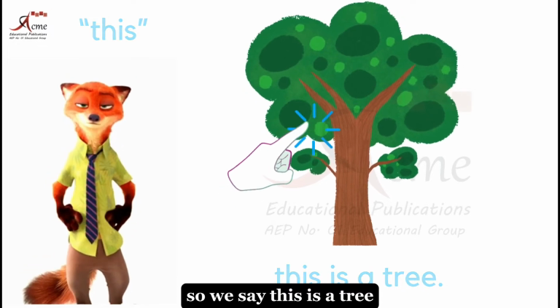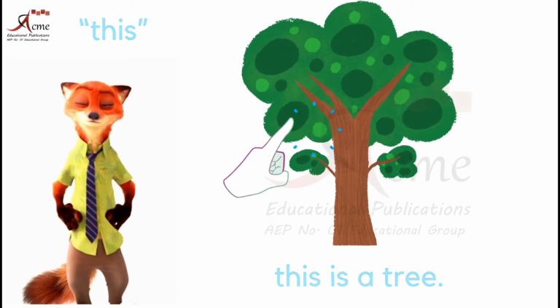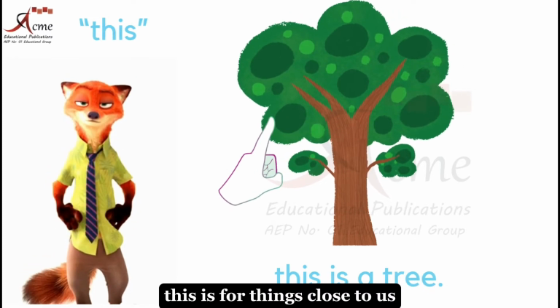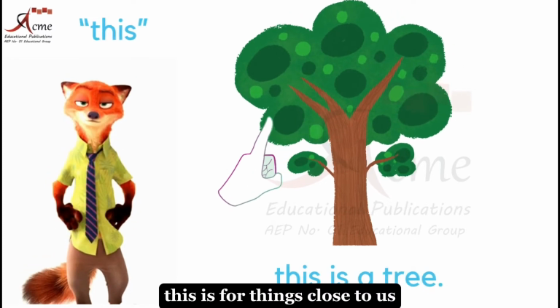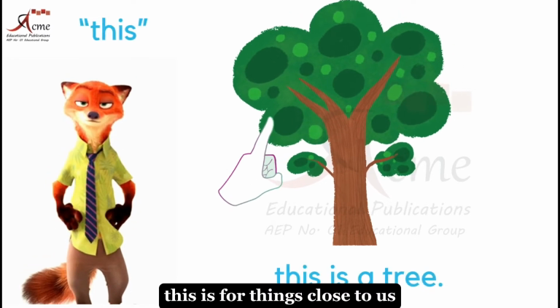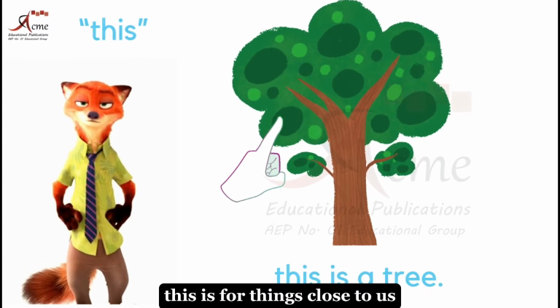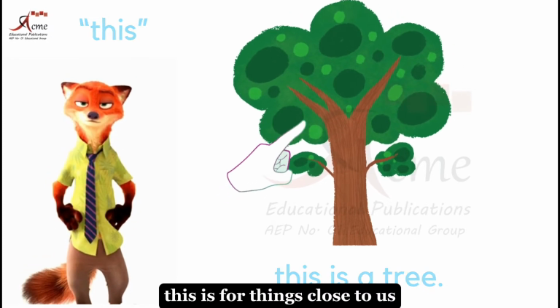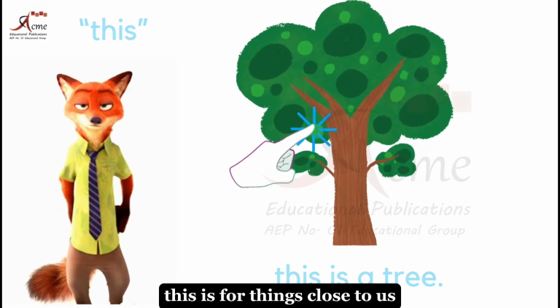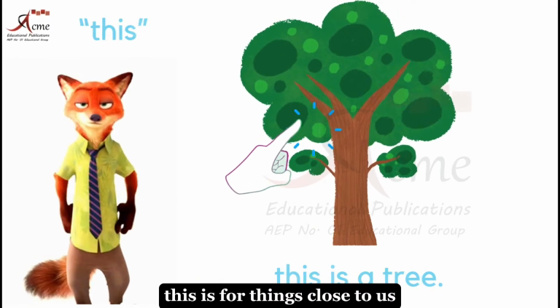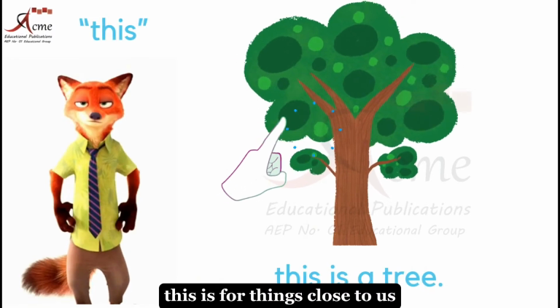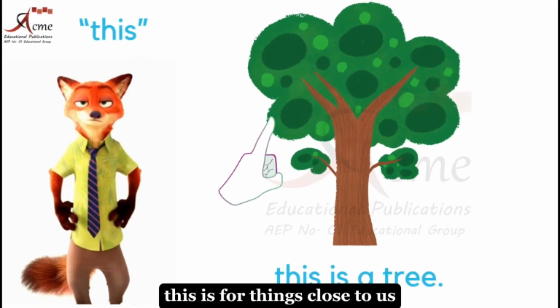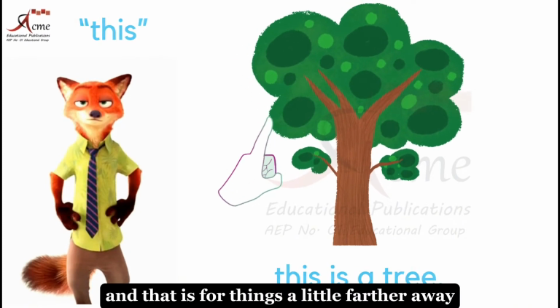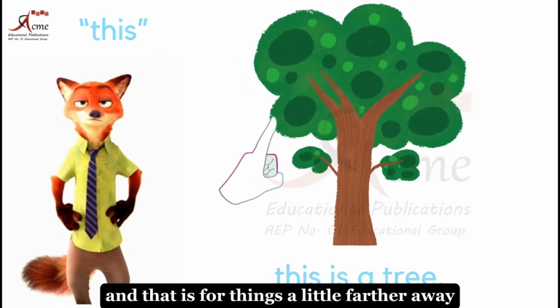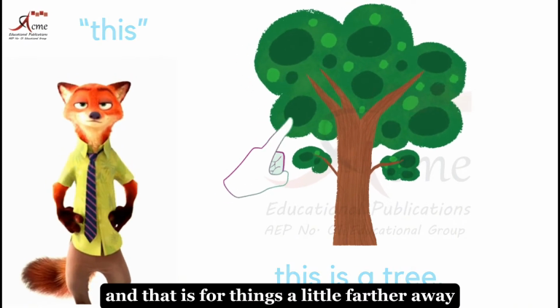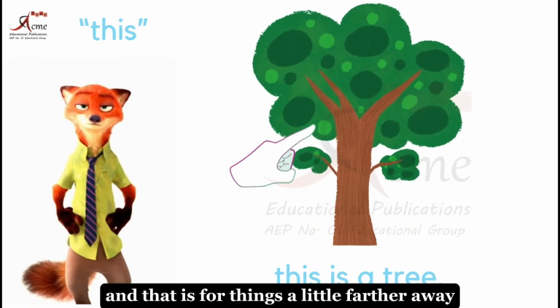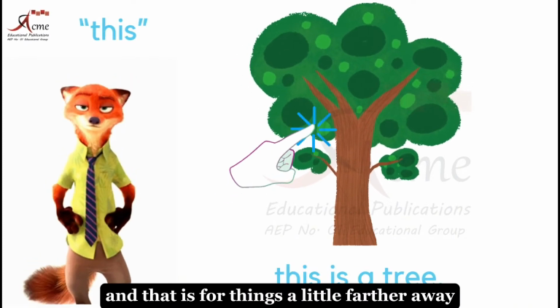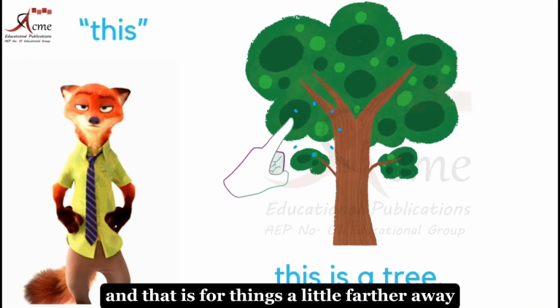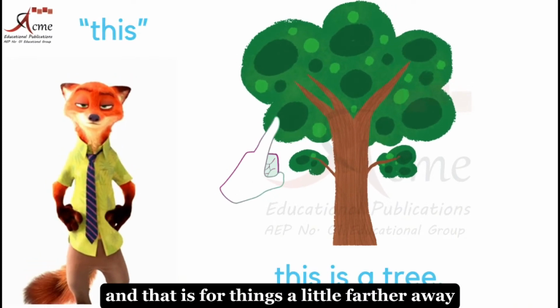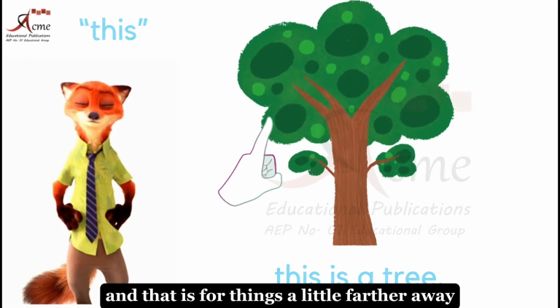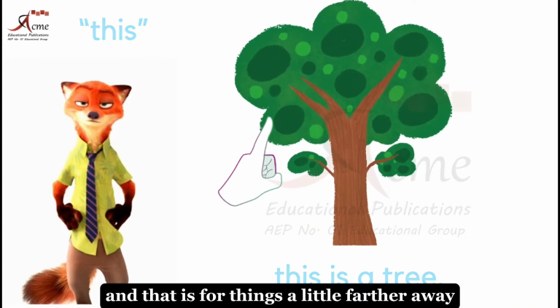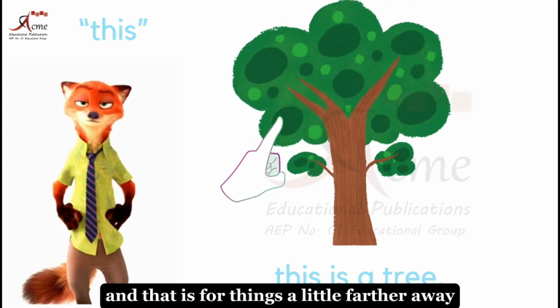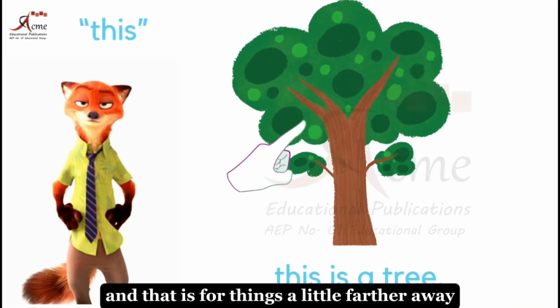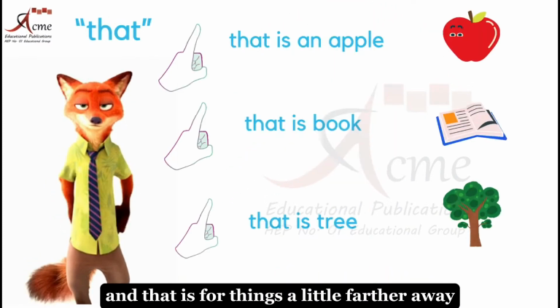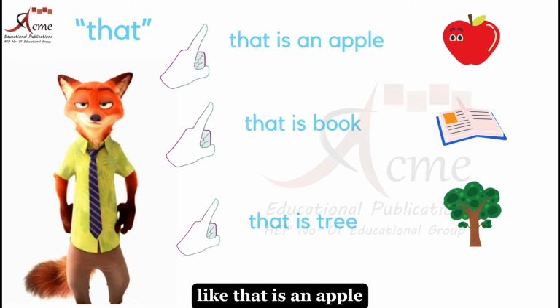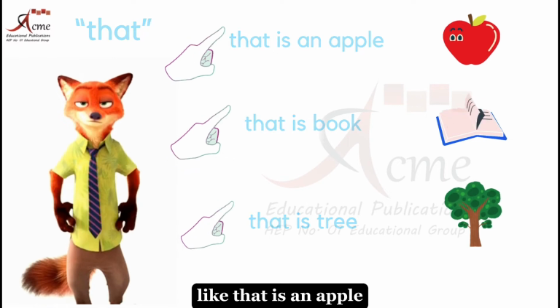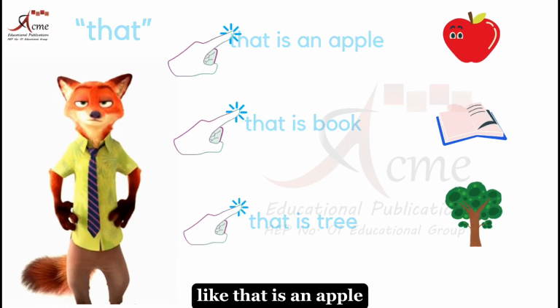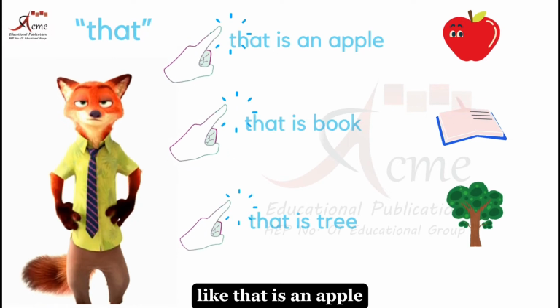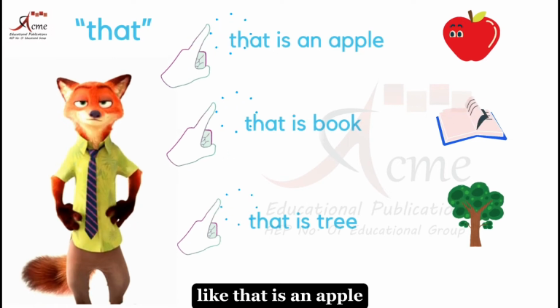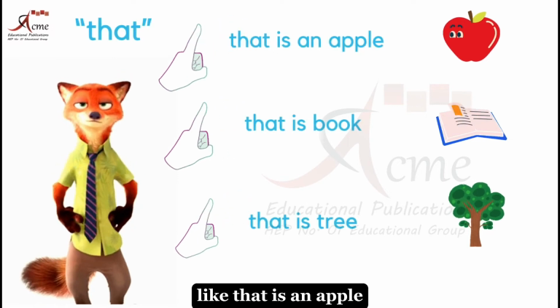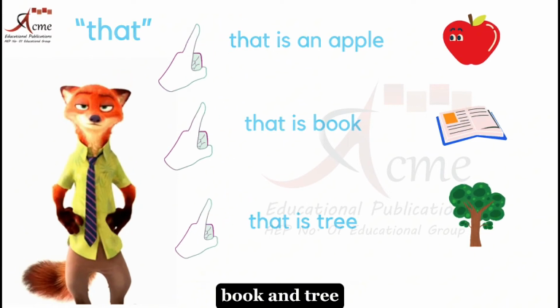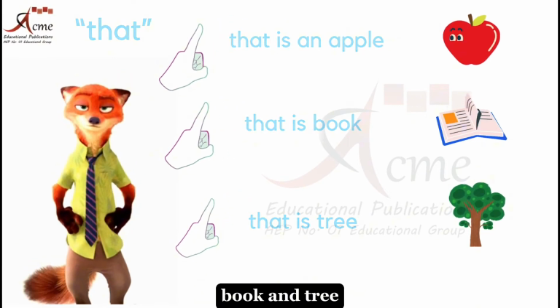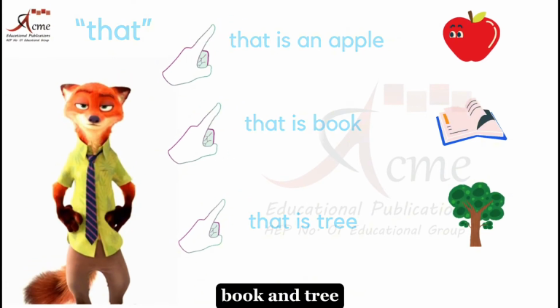This is for things close to us, and that is for things a little farther away, like that is an apple, book, and tree.